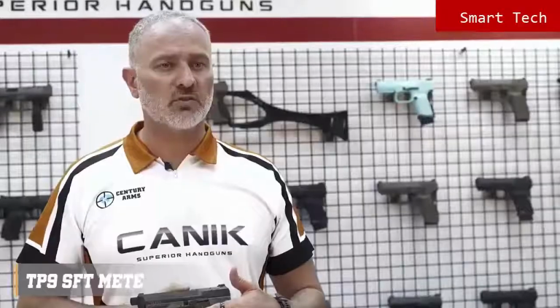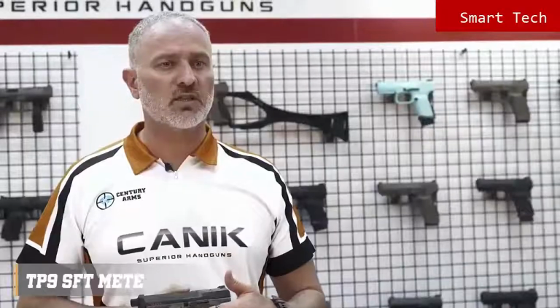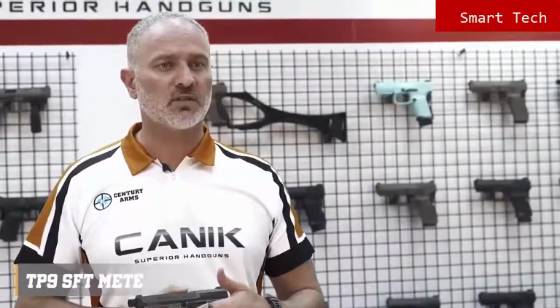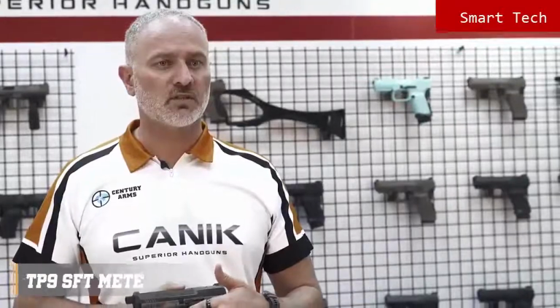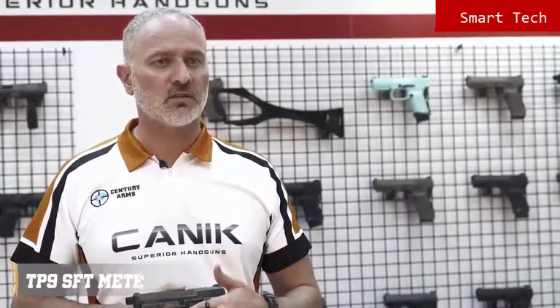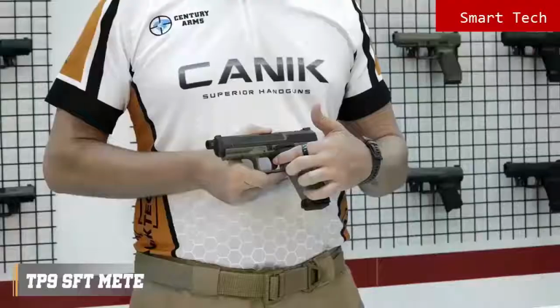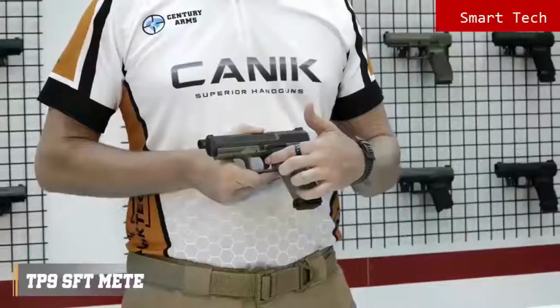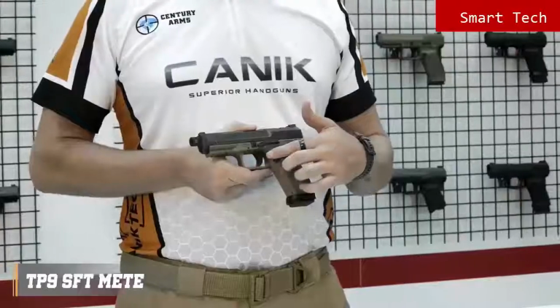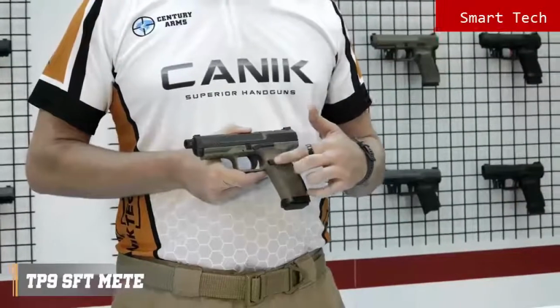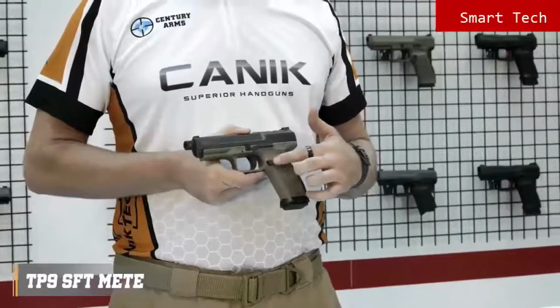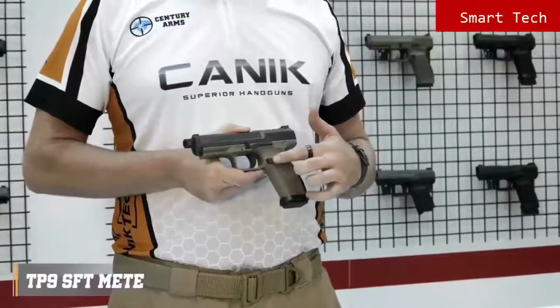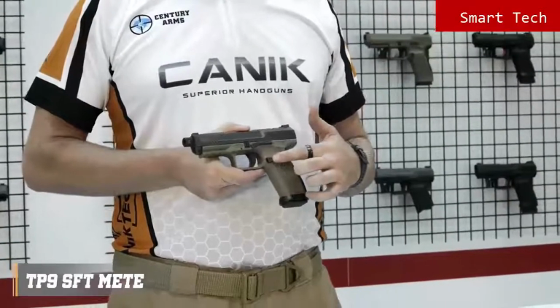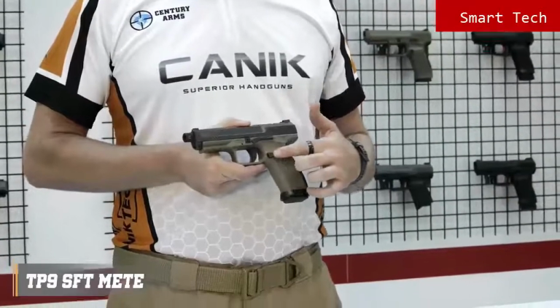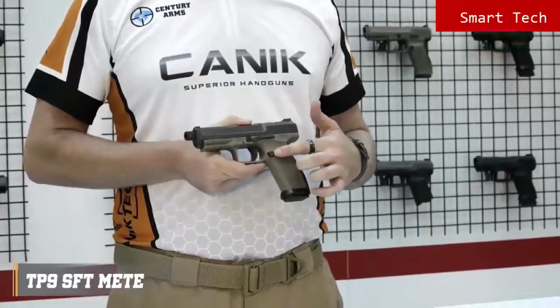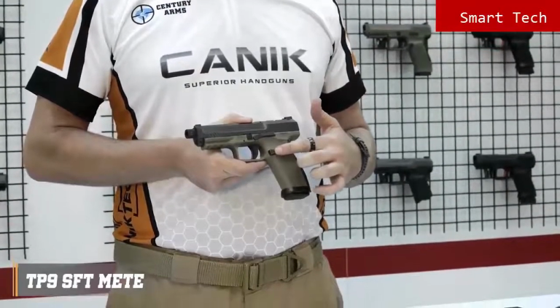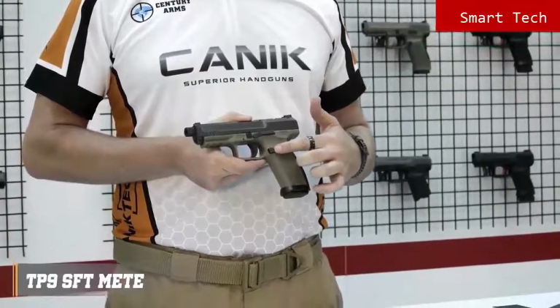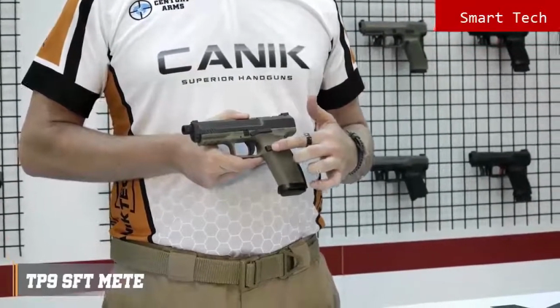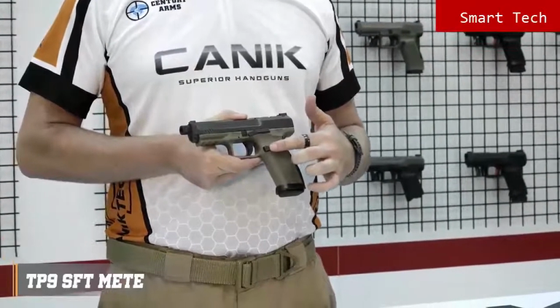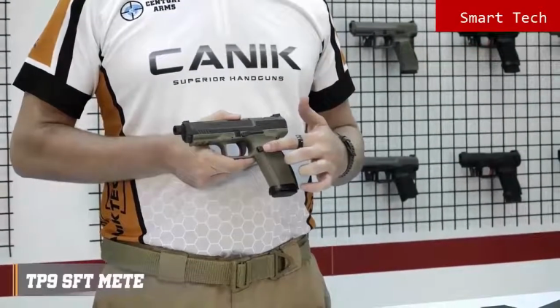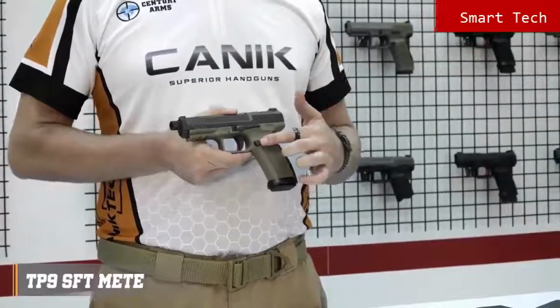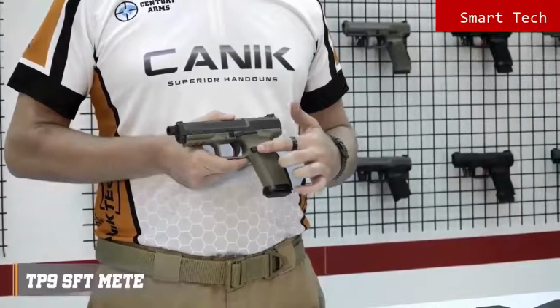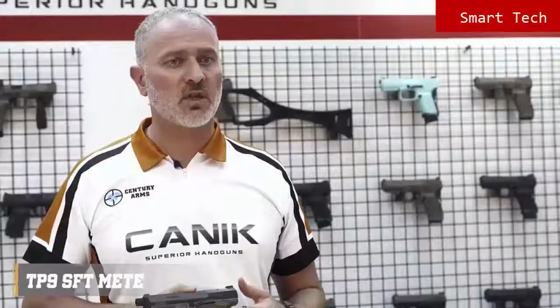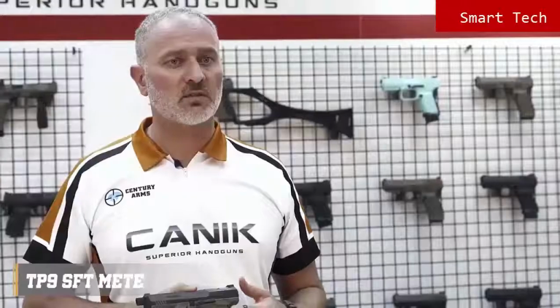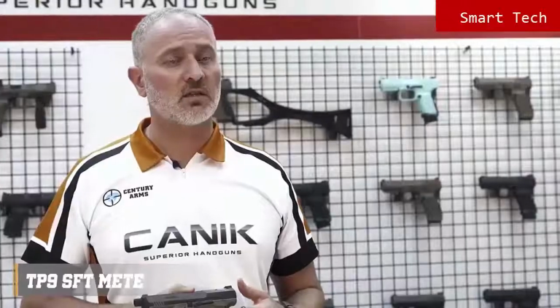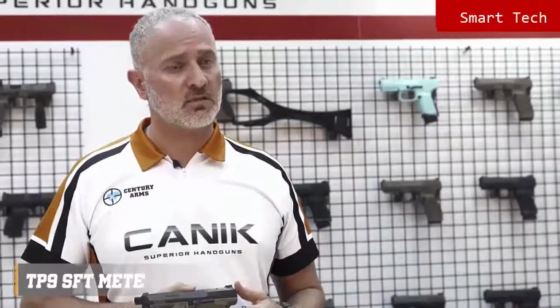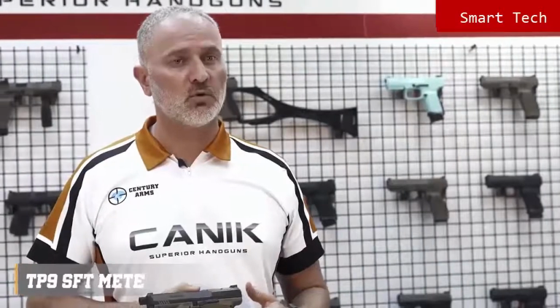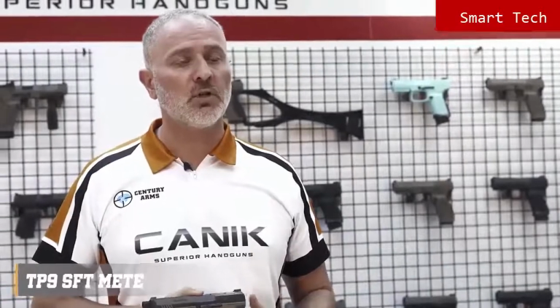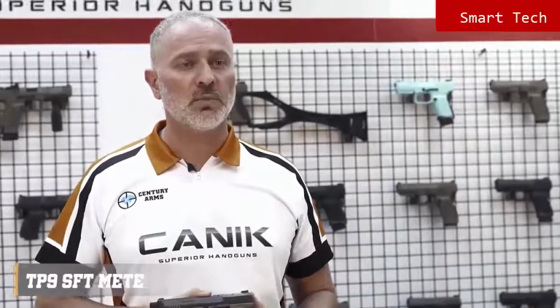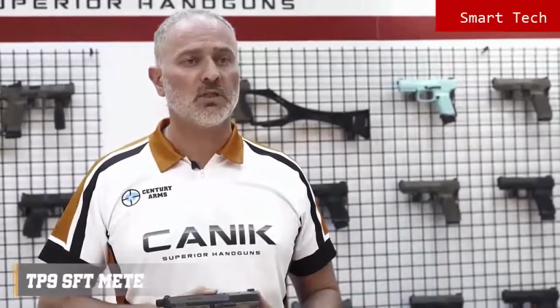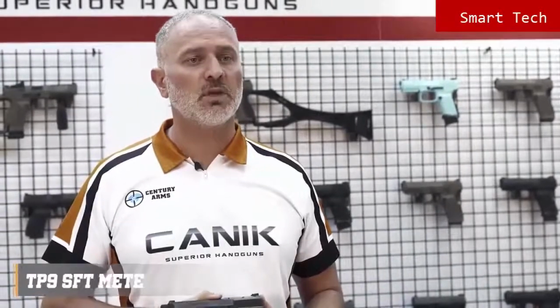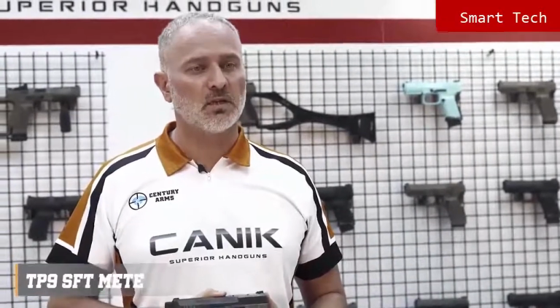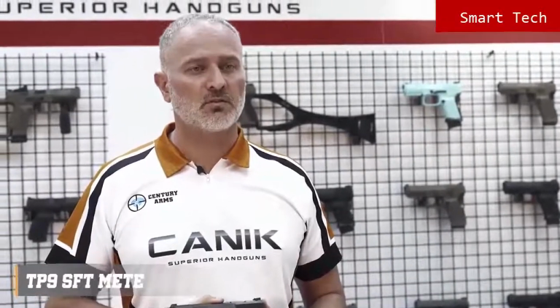There are also serrations on the trigger guard if you choose to use it. Trigger safety is standard. The magazine release button is side reversible and comes with three different sizes: small, medium and large.